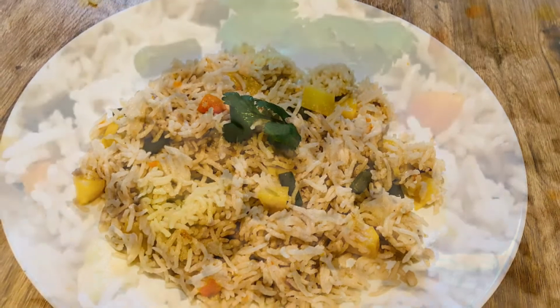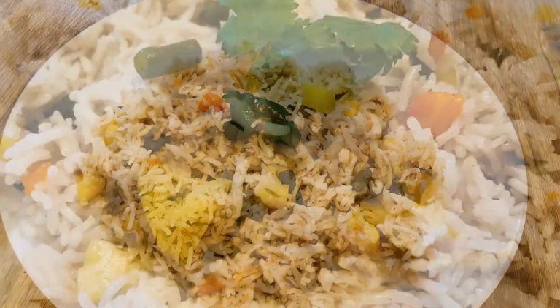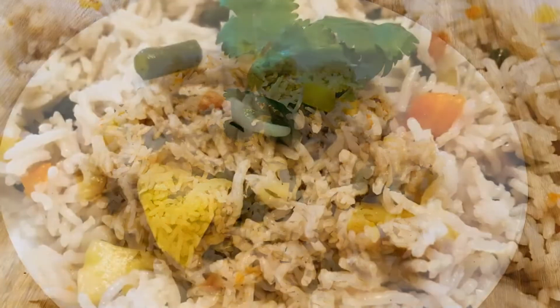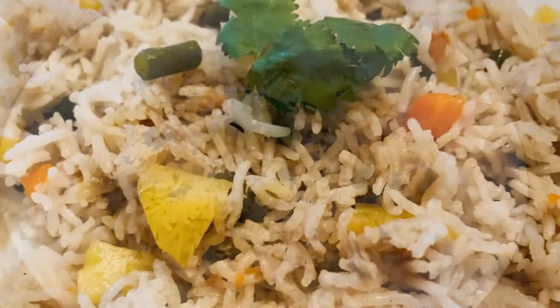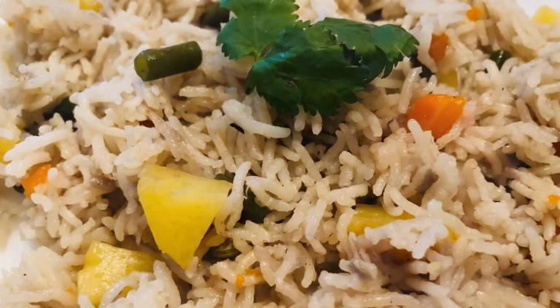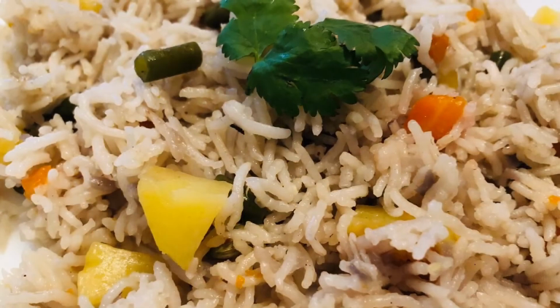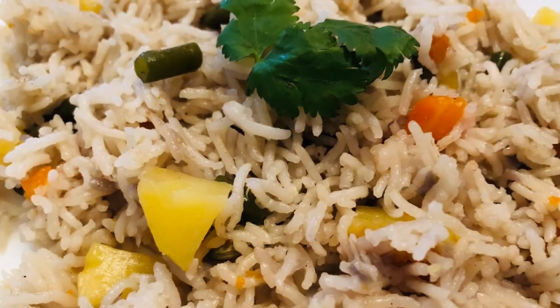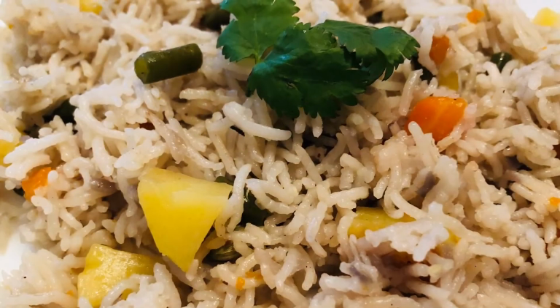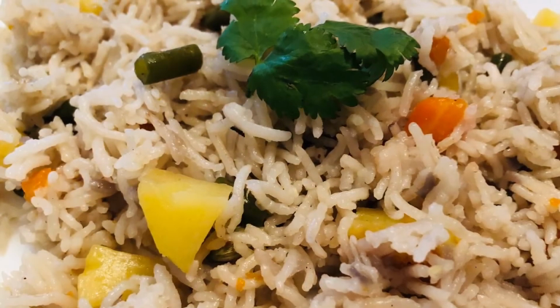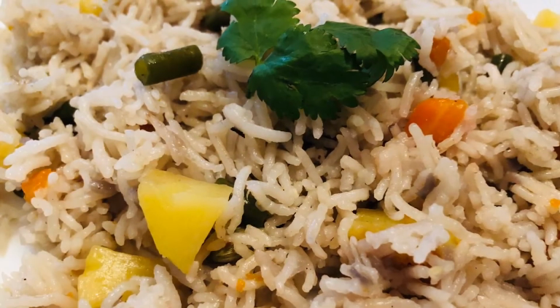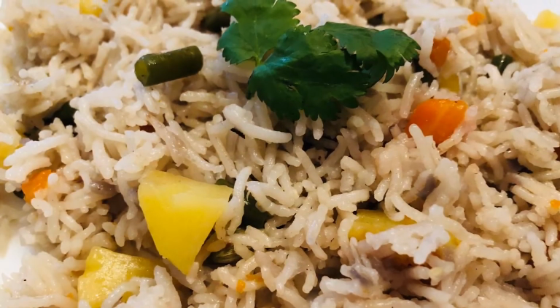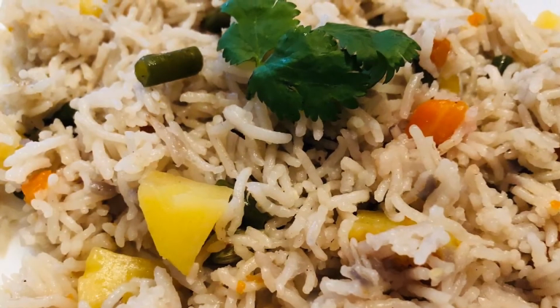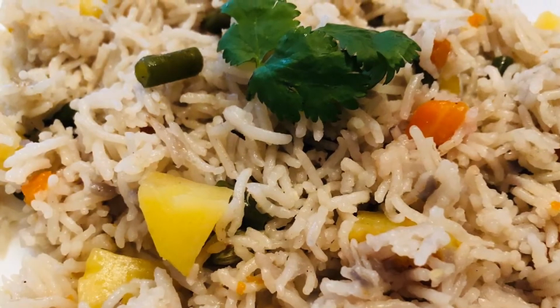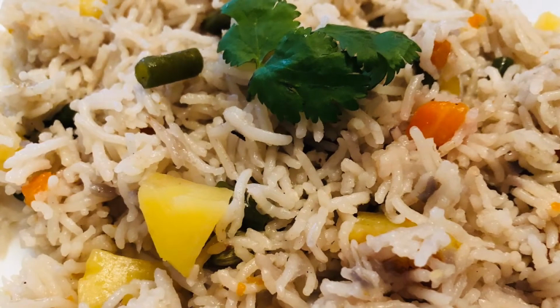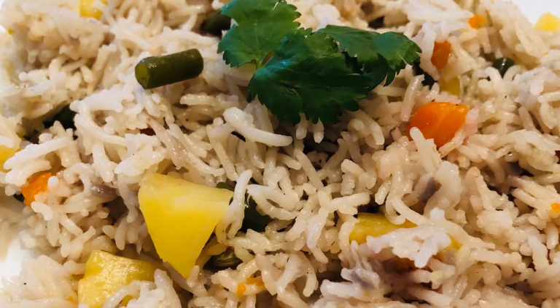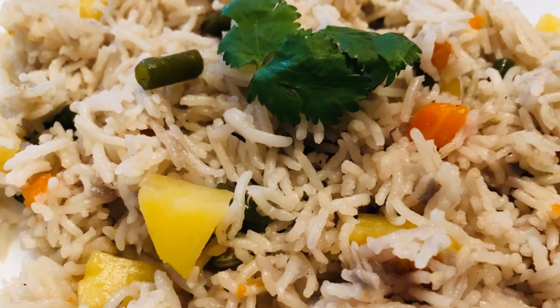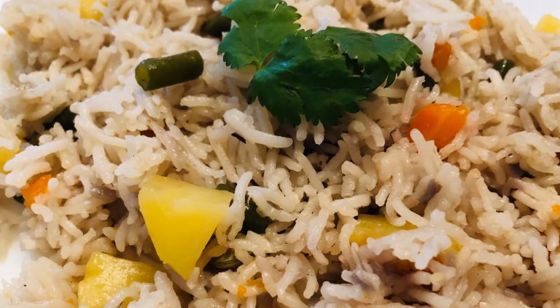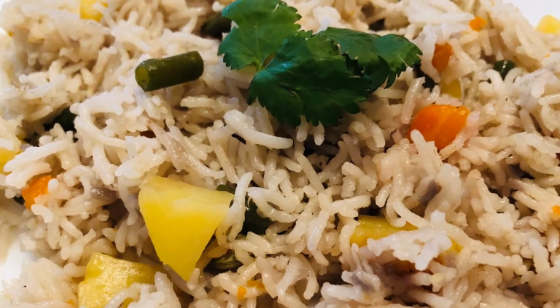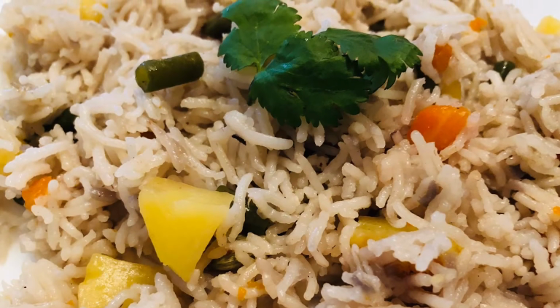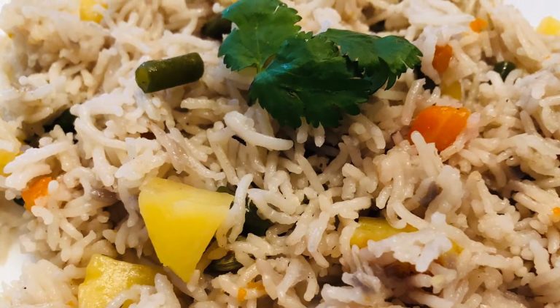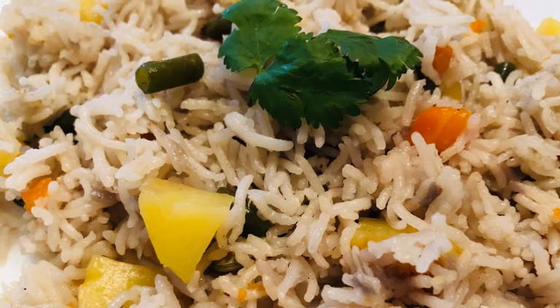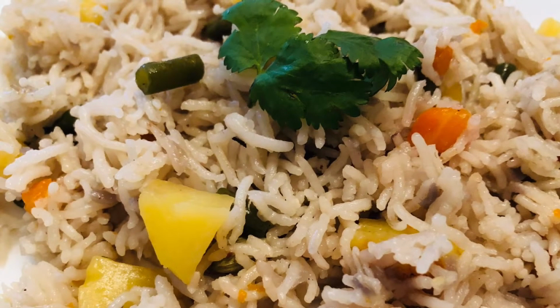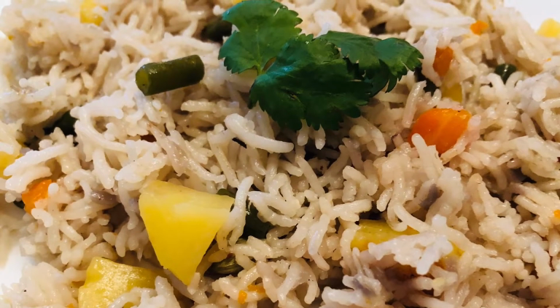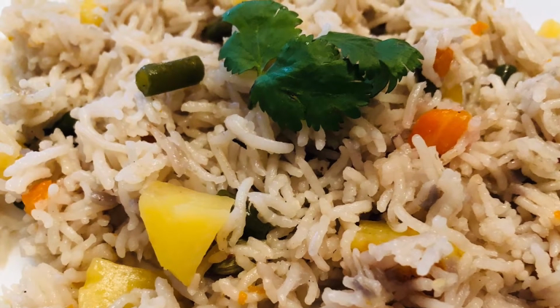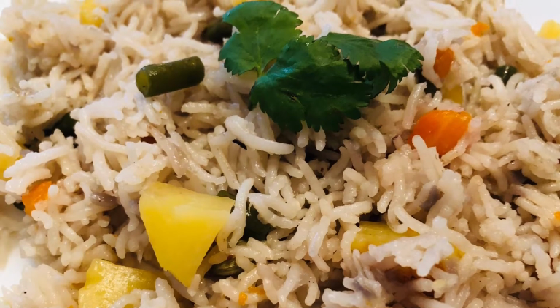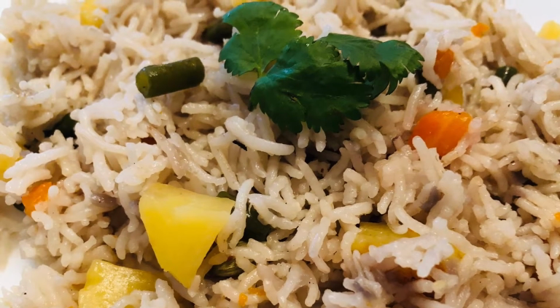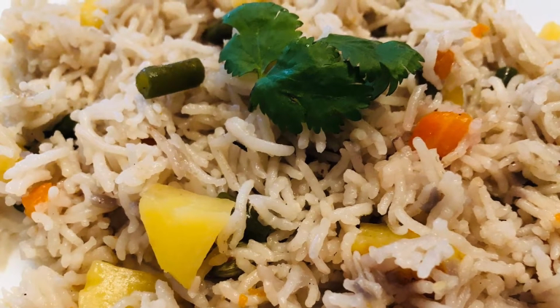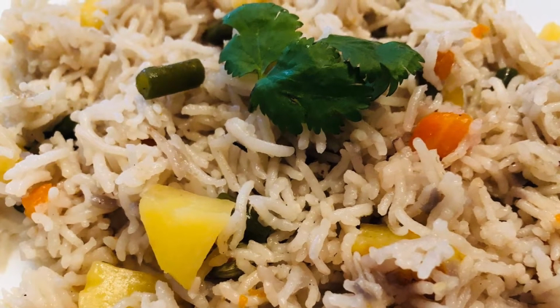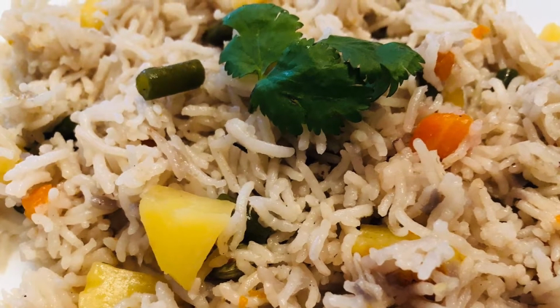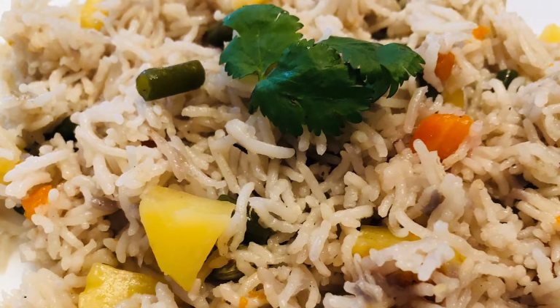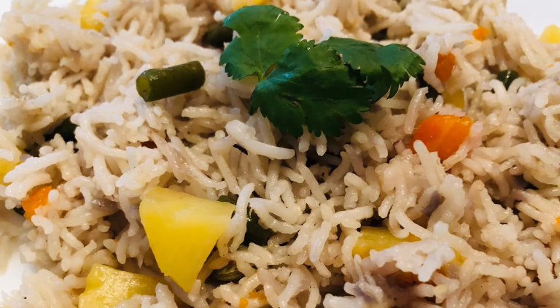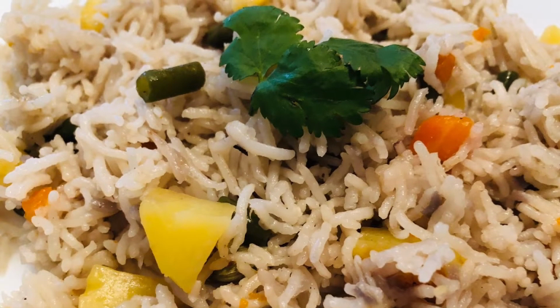Hi all, welcome to my channel. Today I am going to make vegetable pulao.